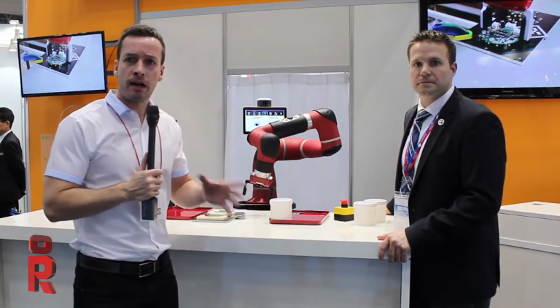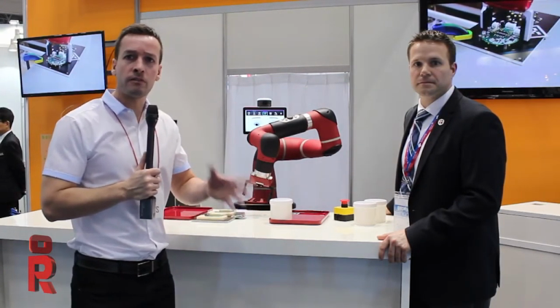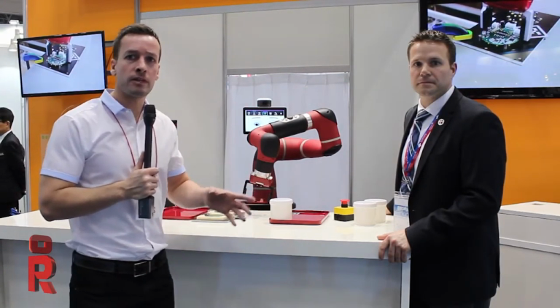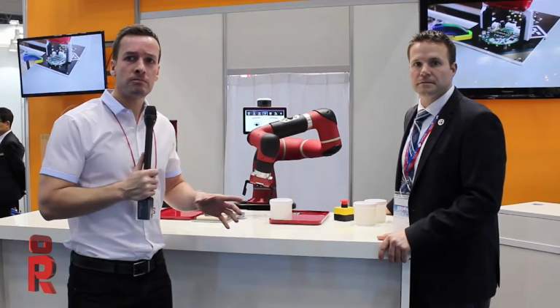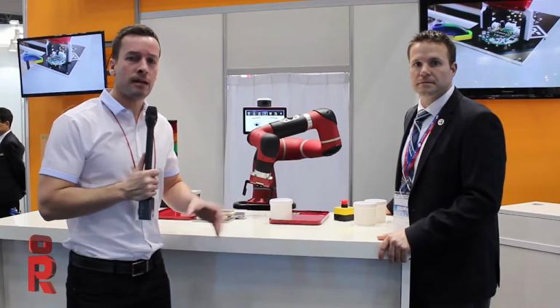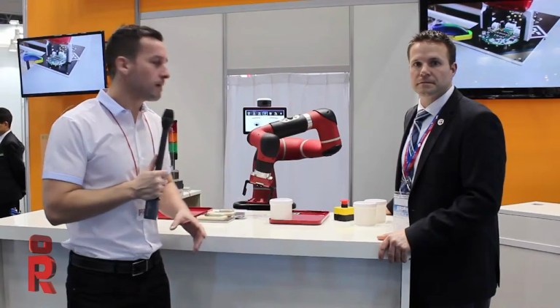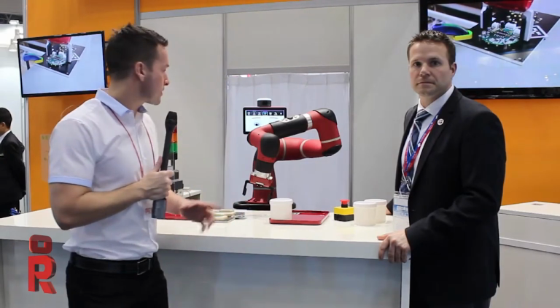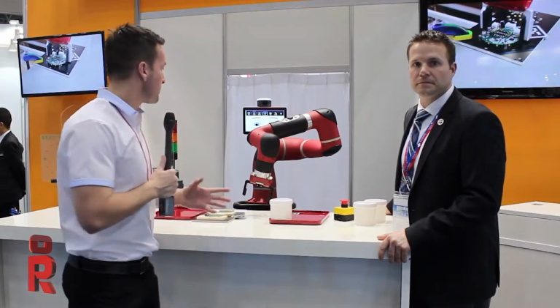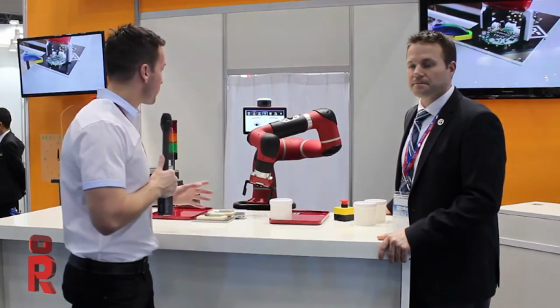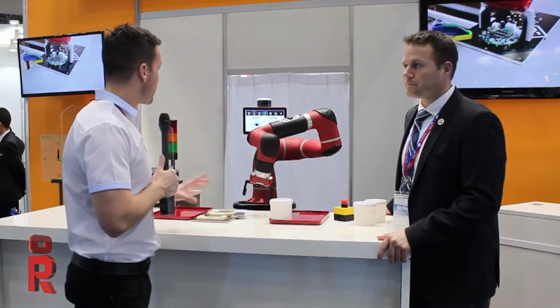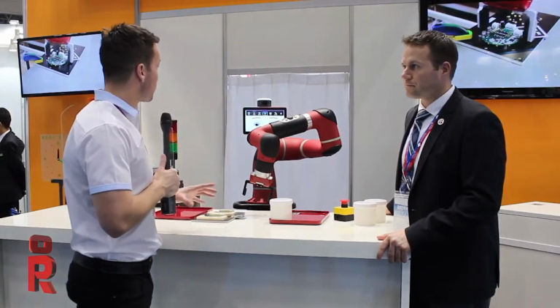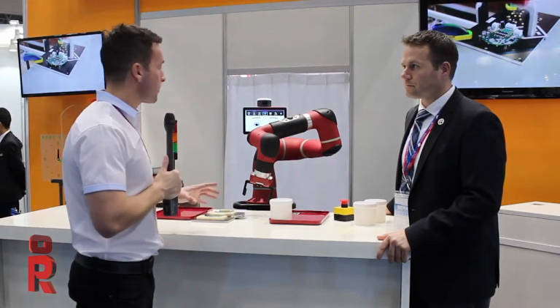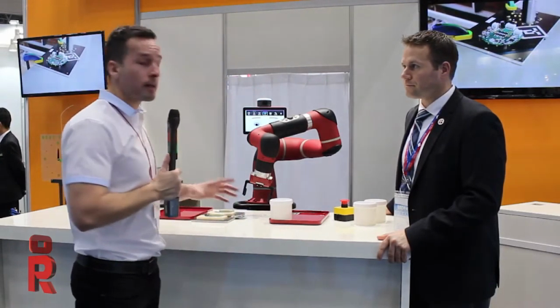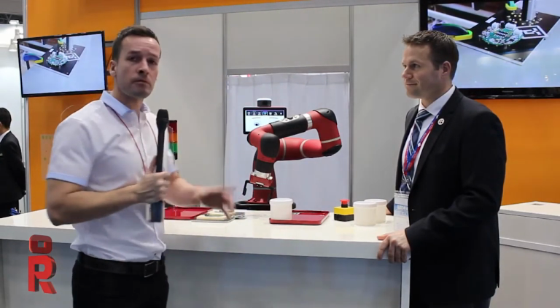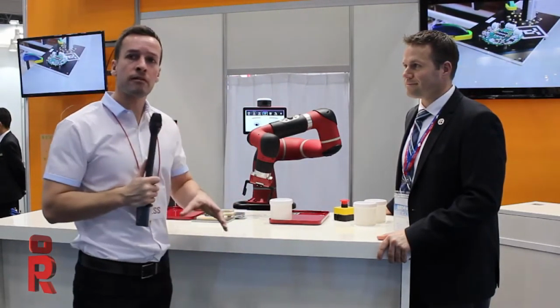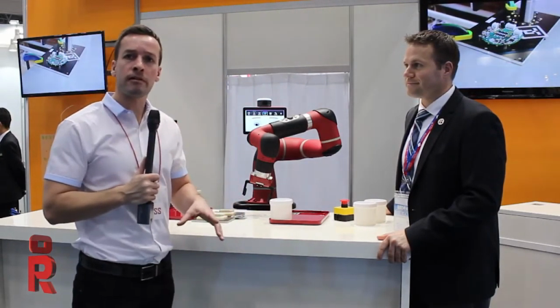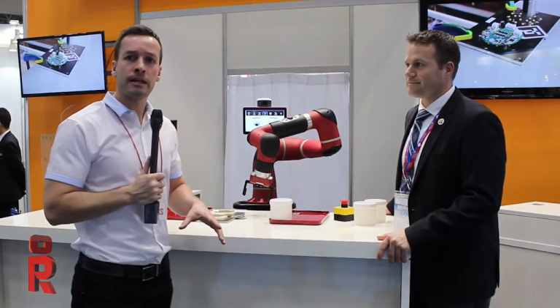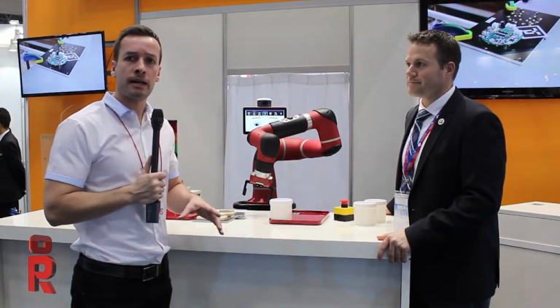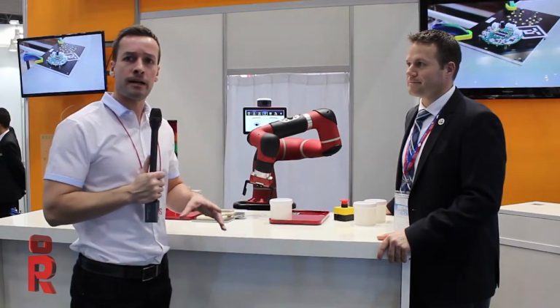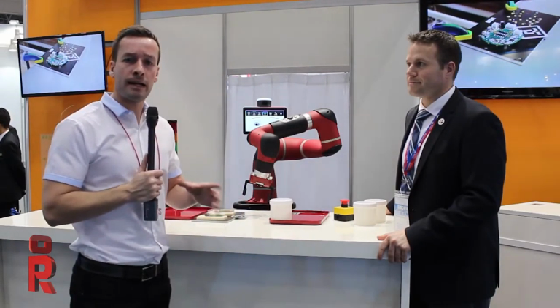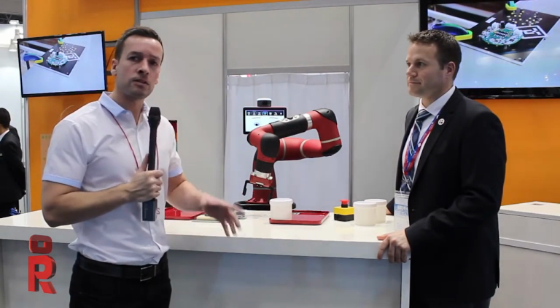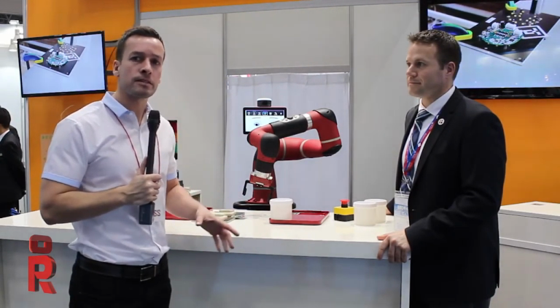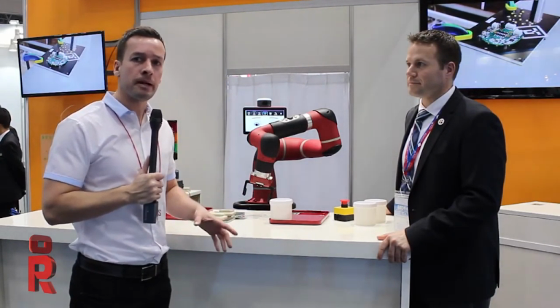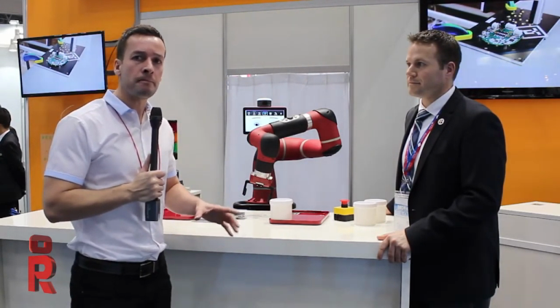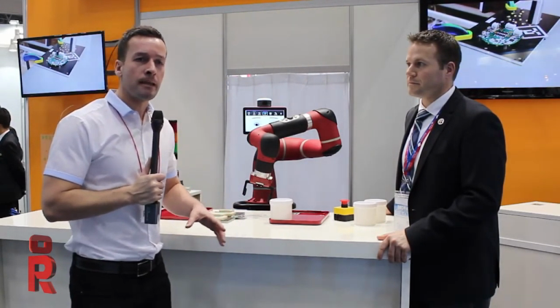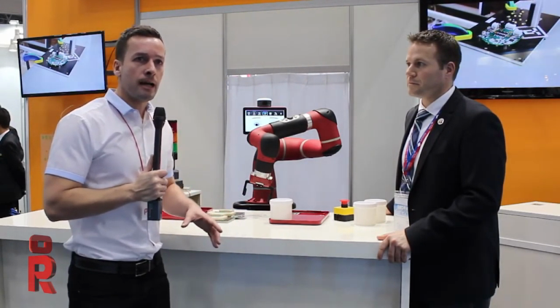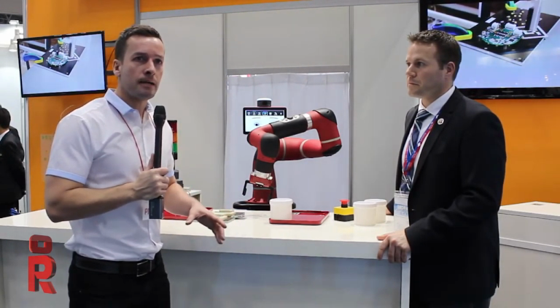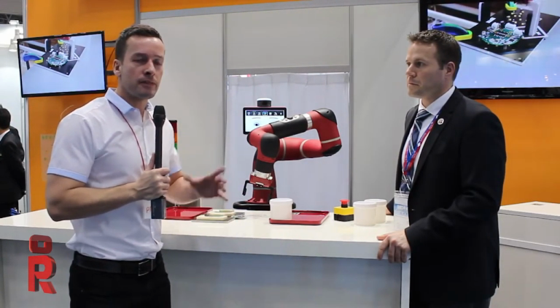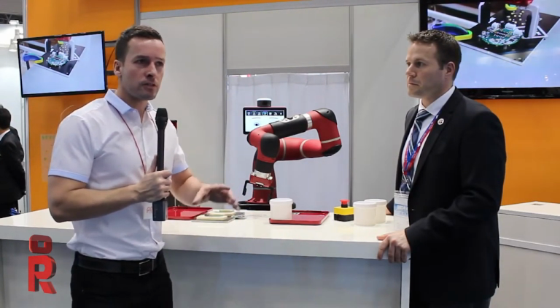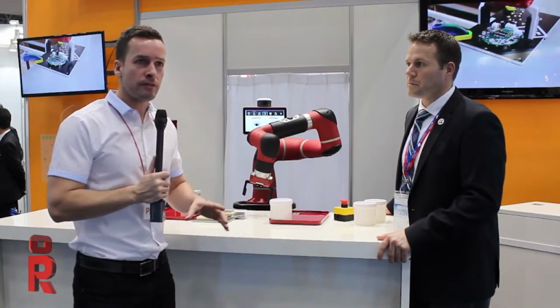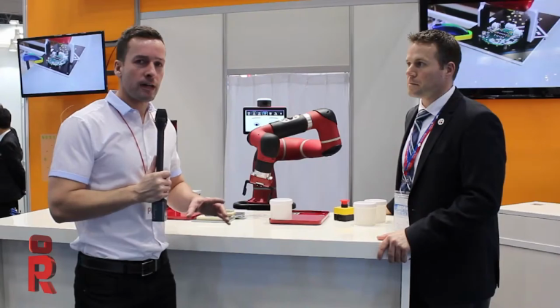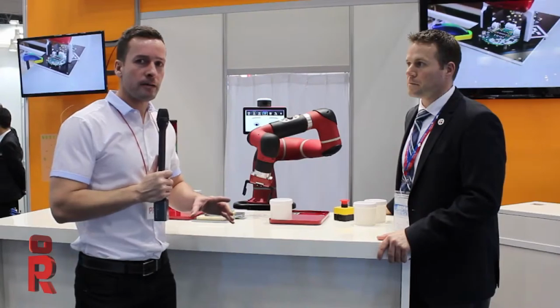That vision was realized with the introduction of Baxter in 2012, followed by Sawyer in 2015.